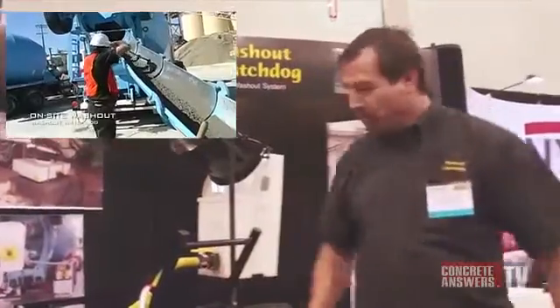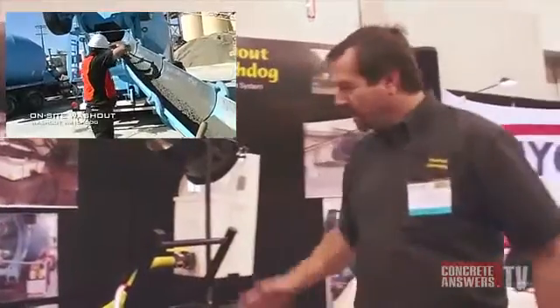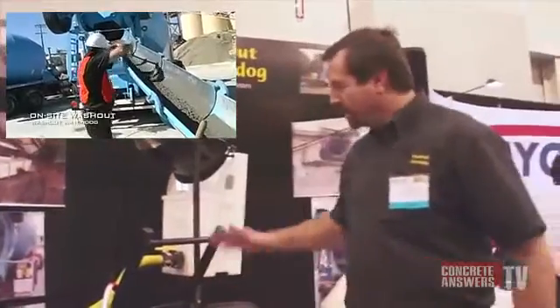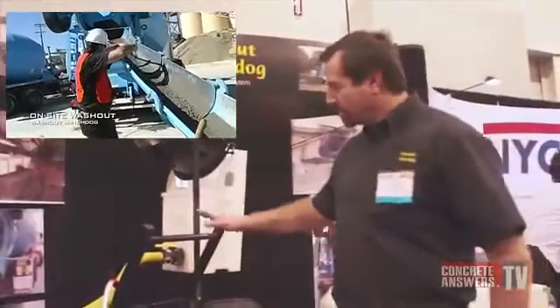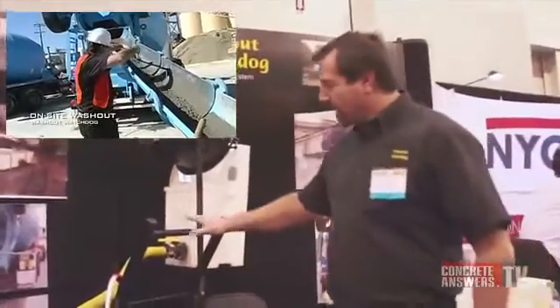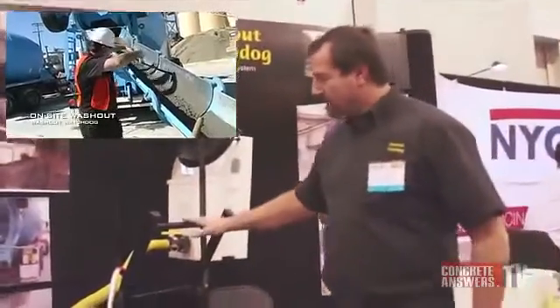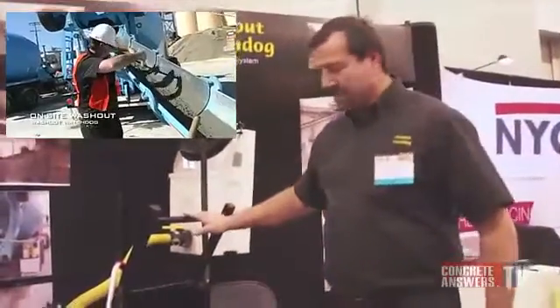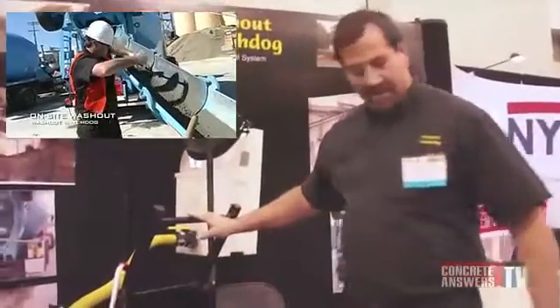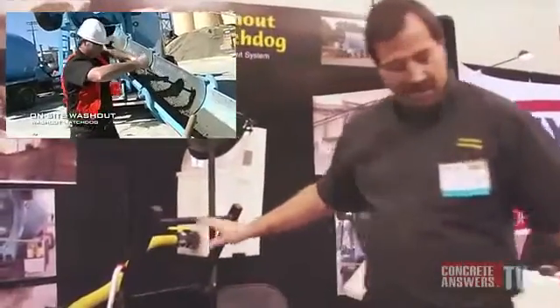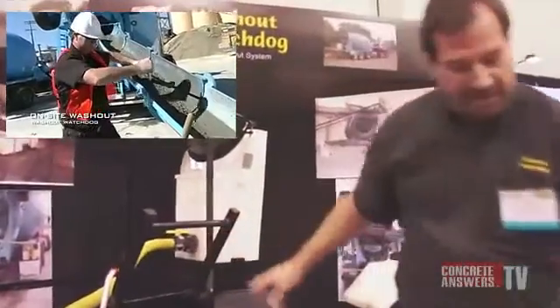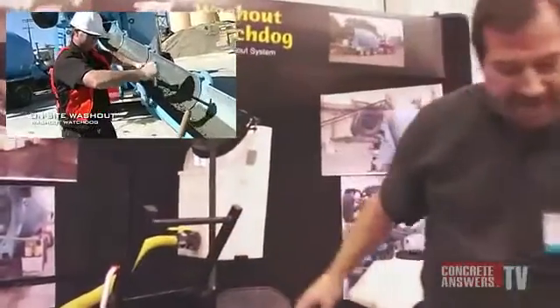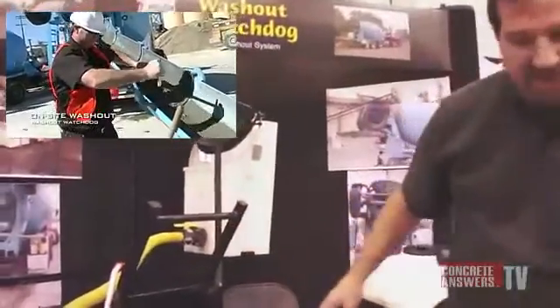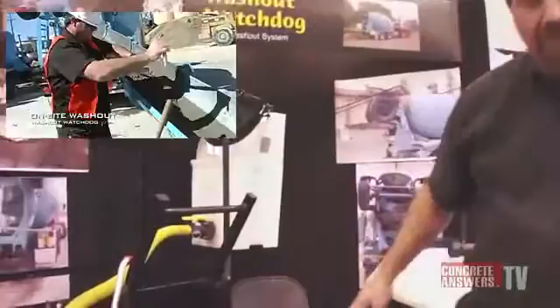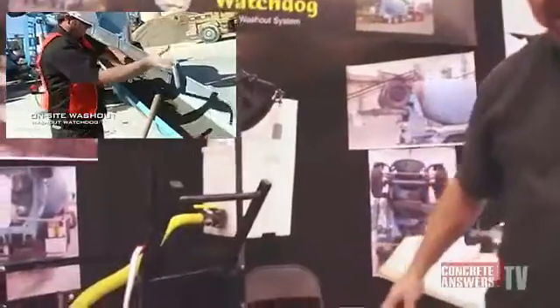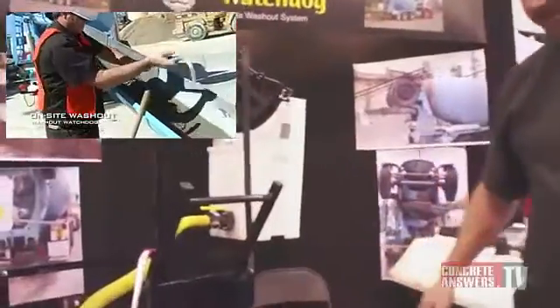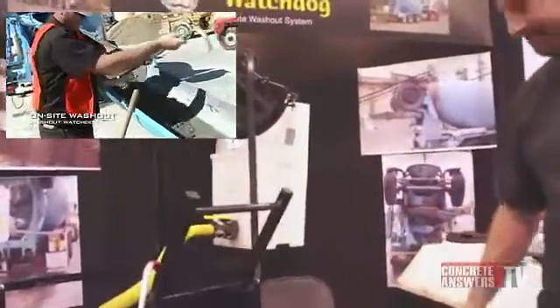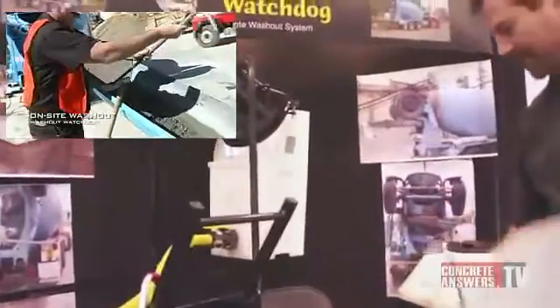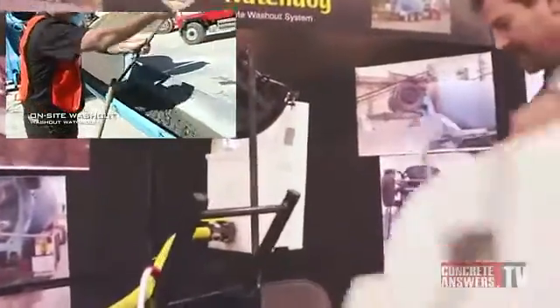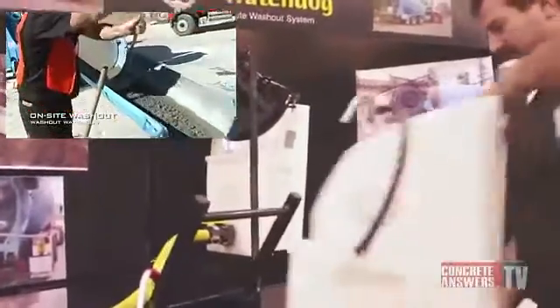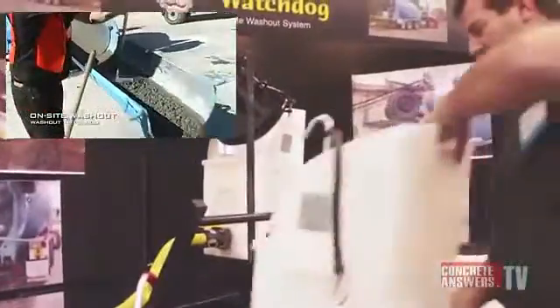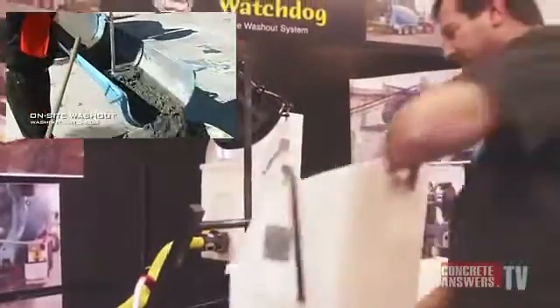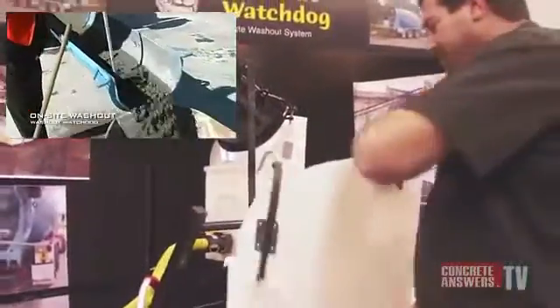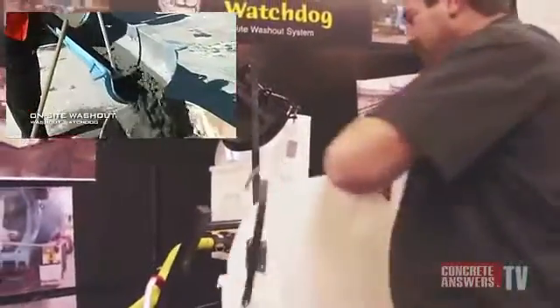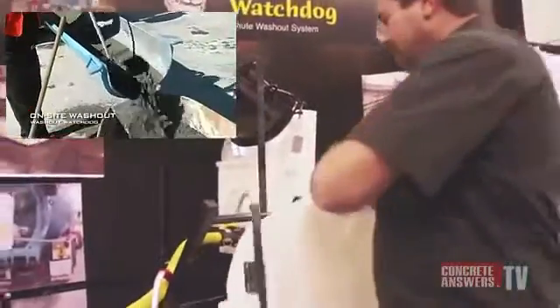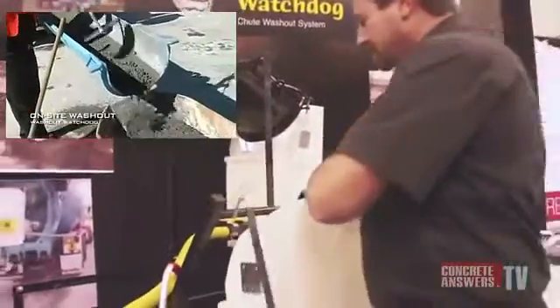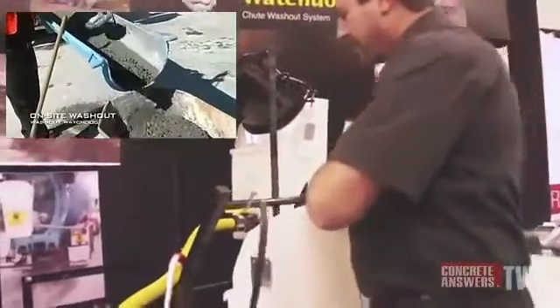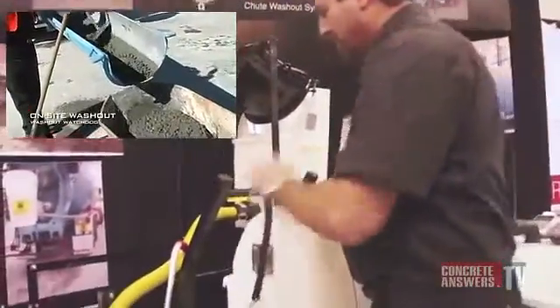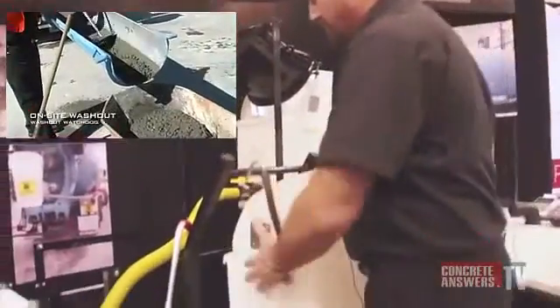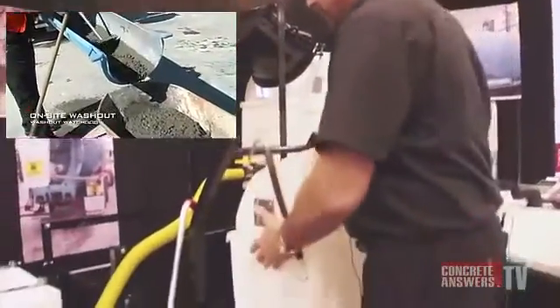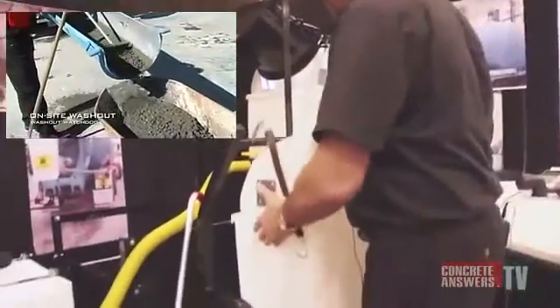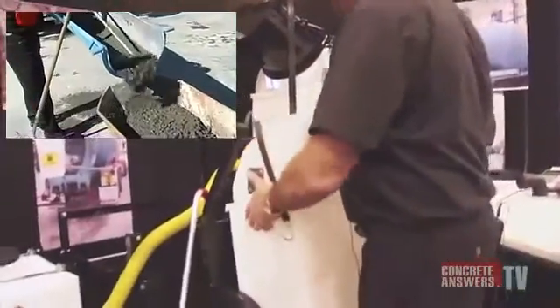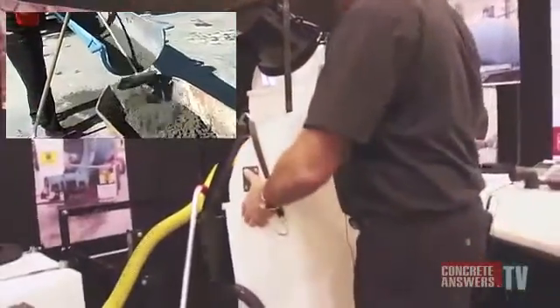Right here is the rack that contains our bucket, and this is mounted on the side of the truck.